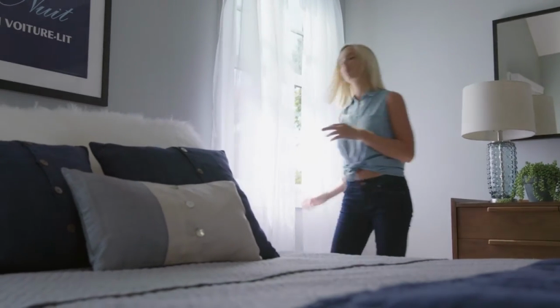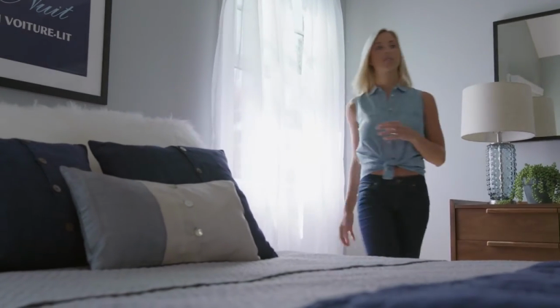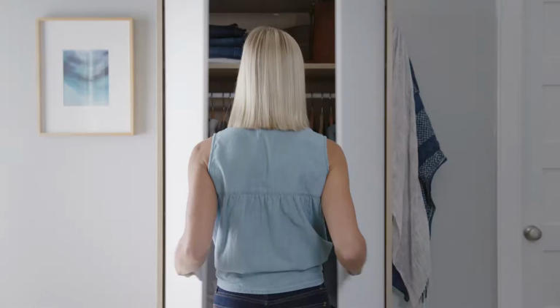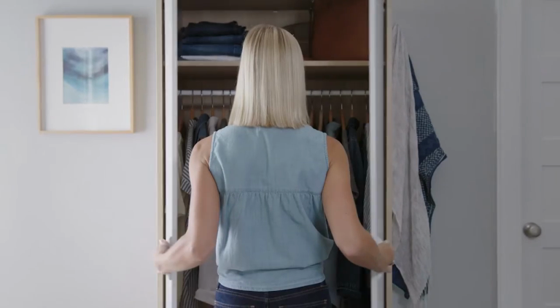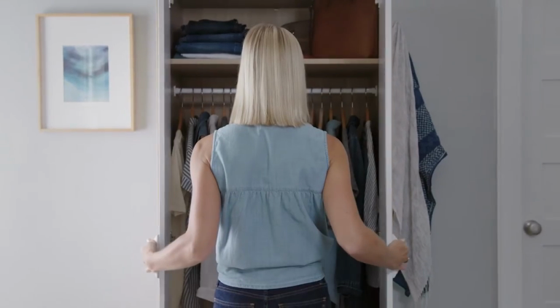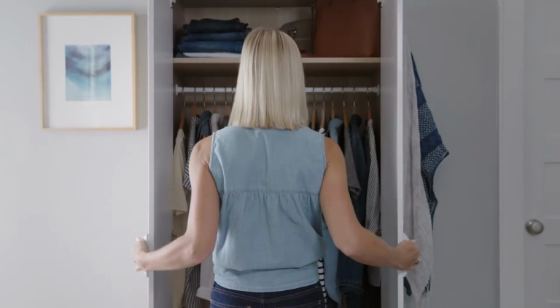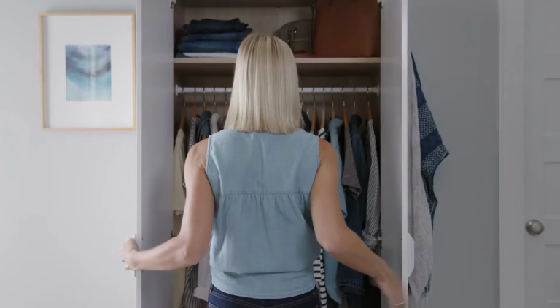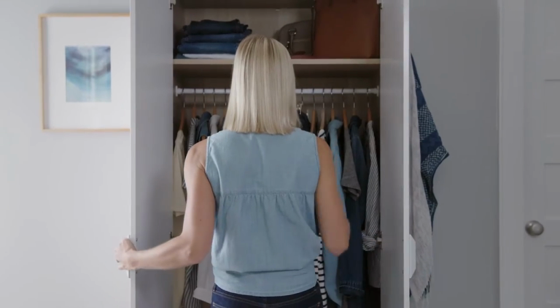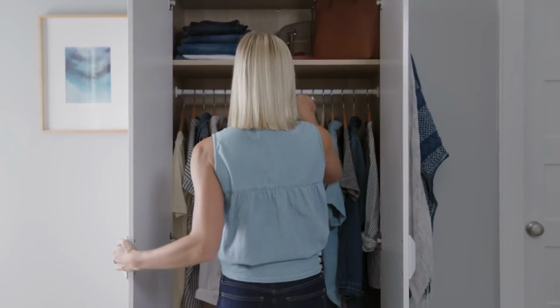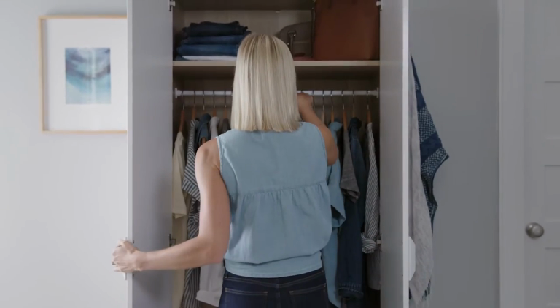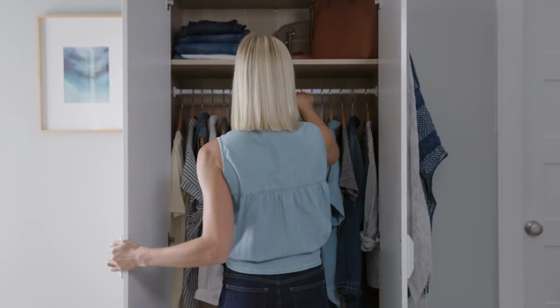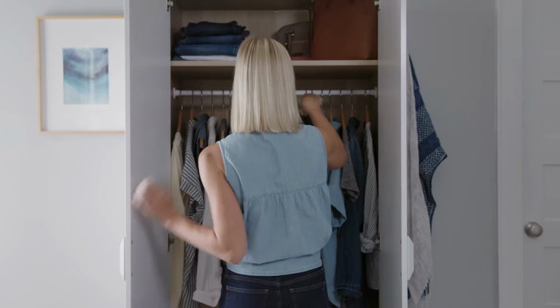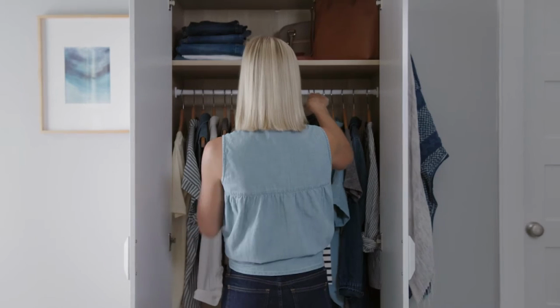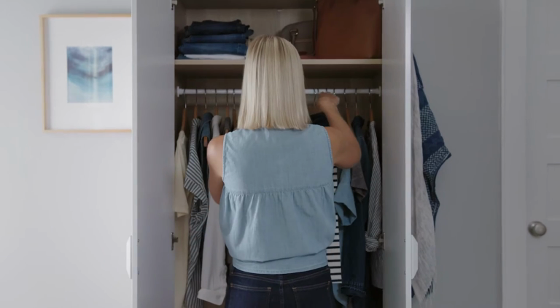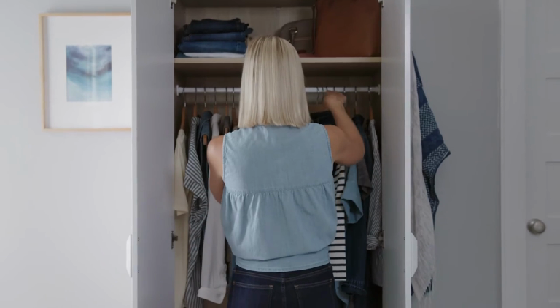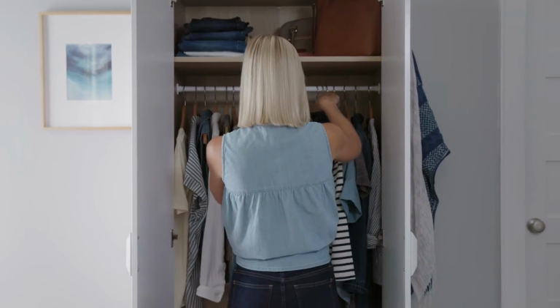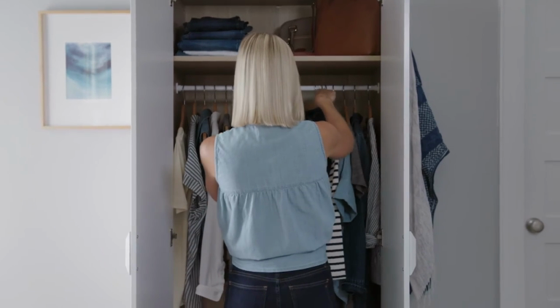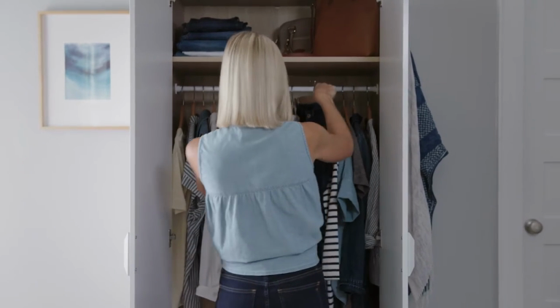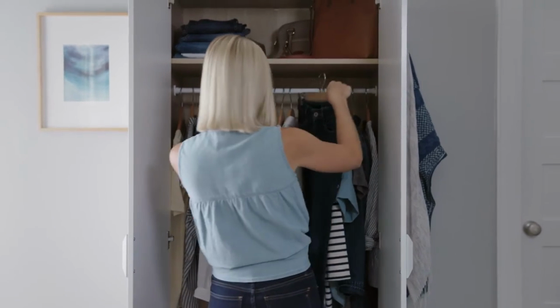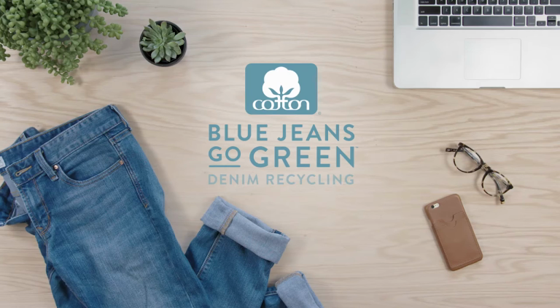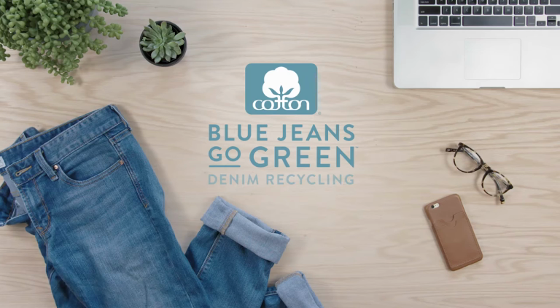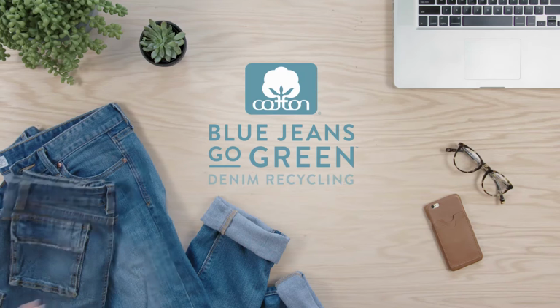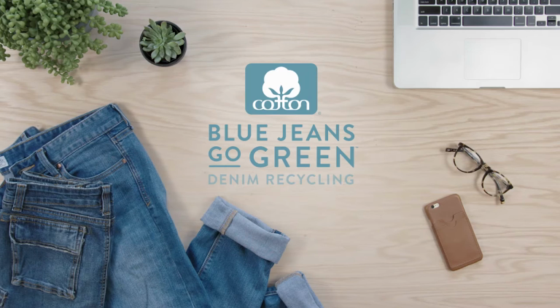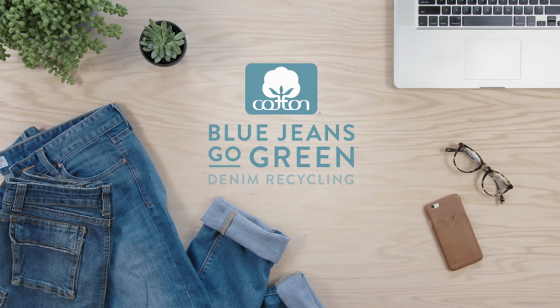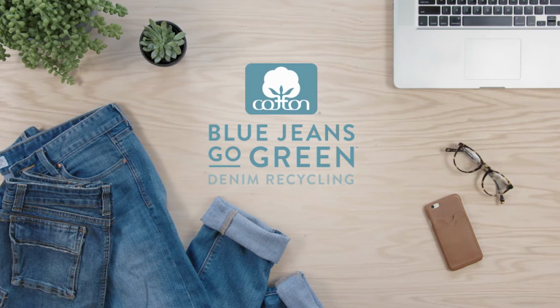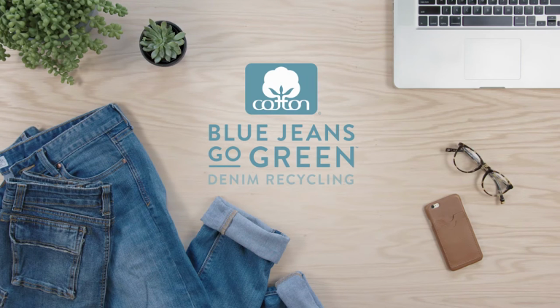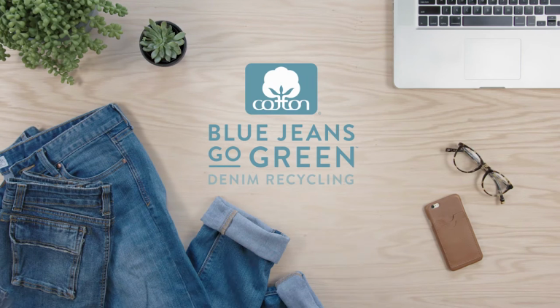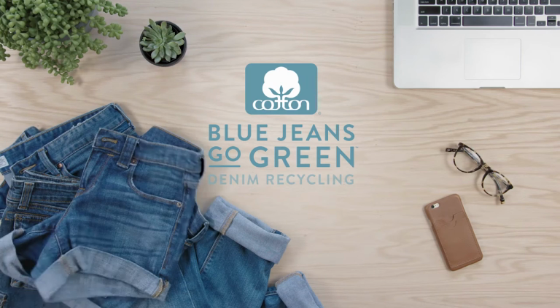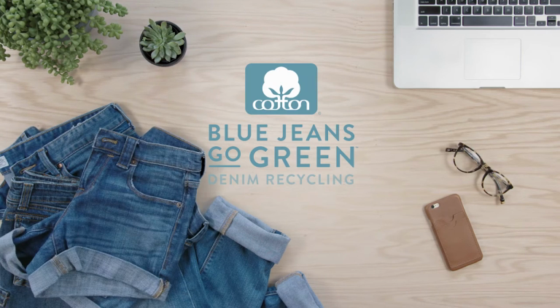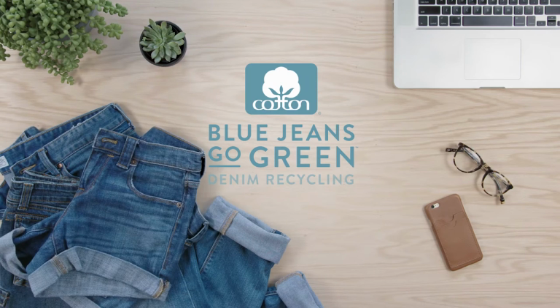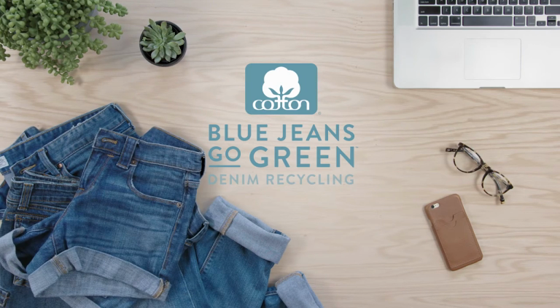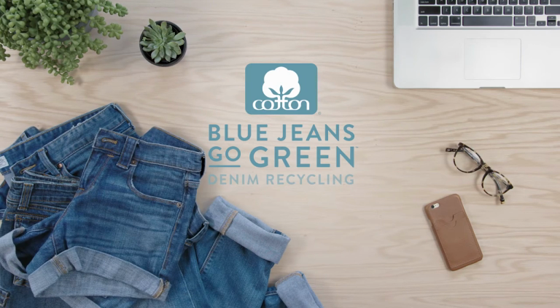Old denim favorites — when they're too worn to wear, they don't have to go to waste. They can be recycled through the Blue Jeans Go Green program.